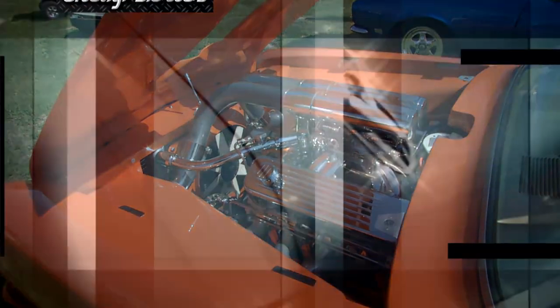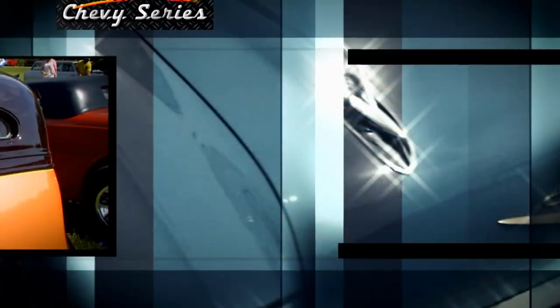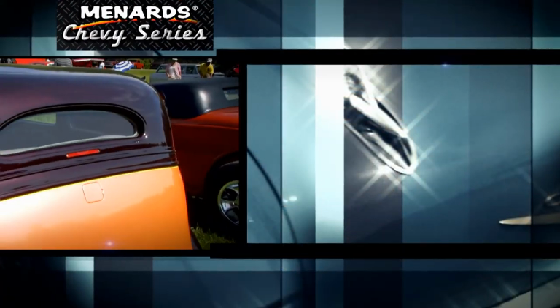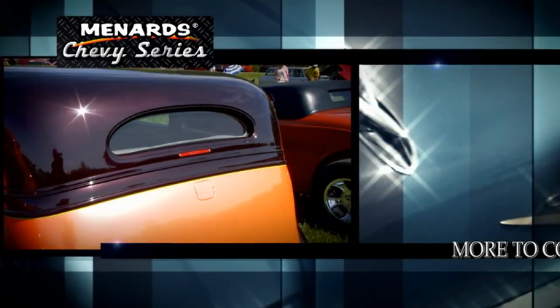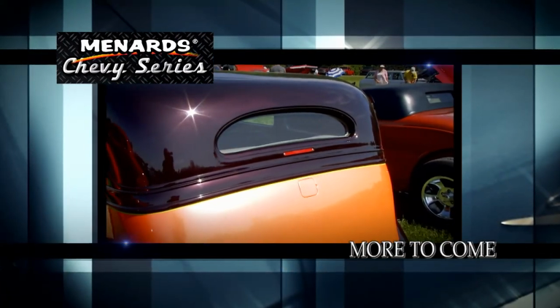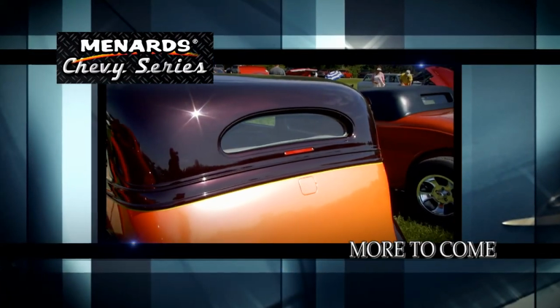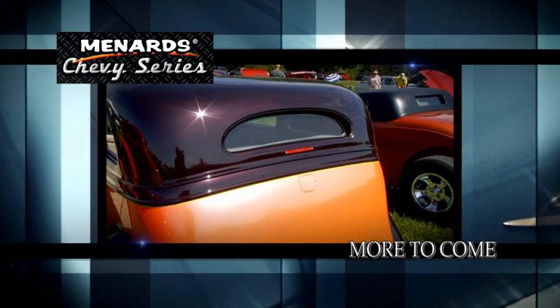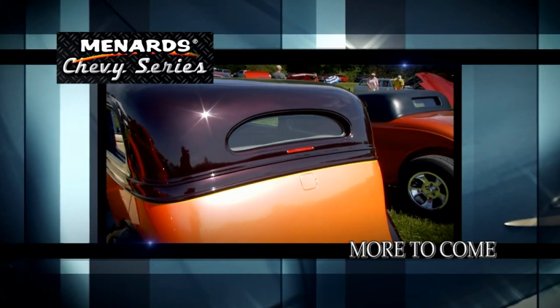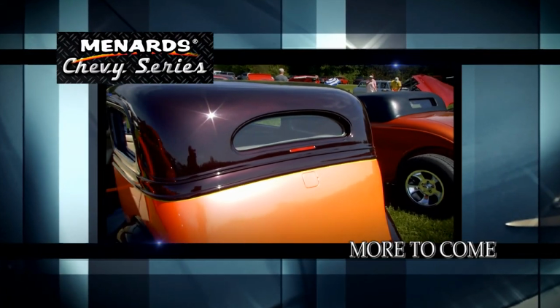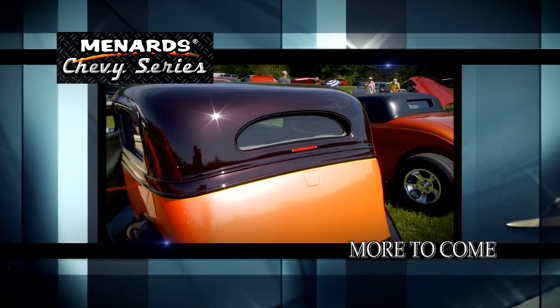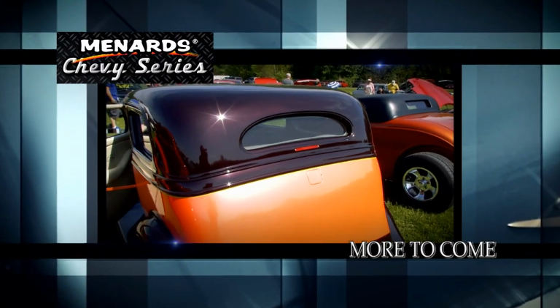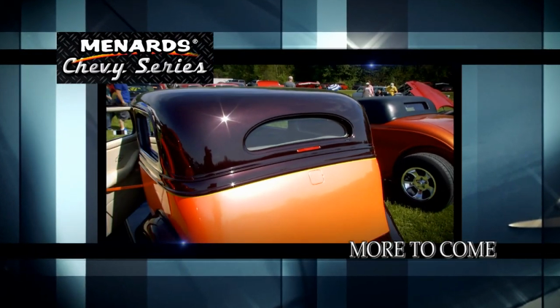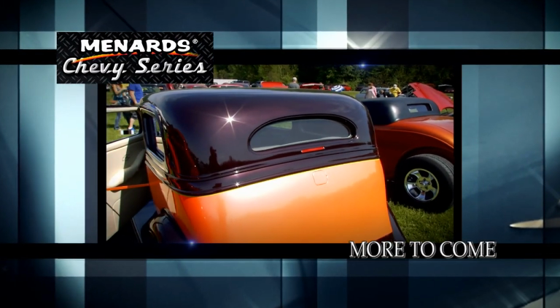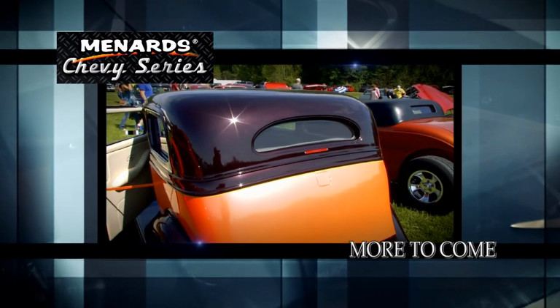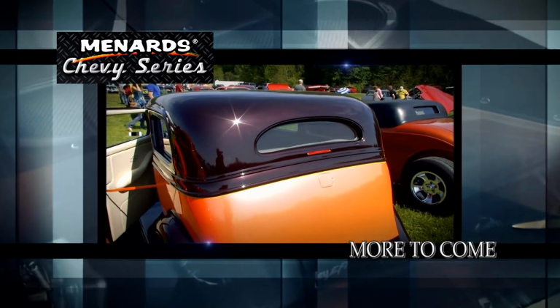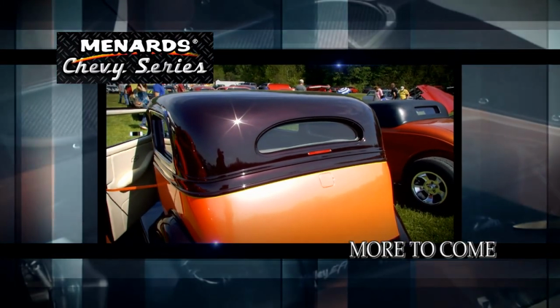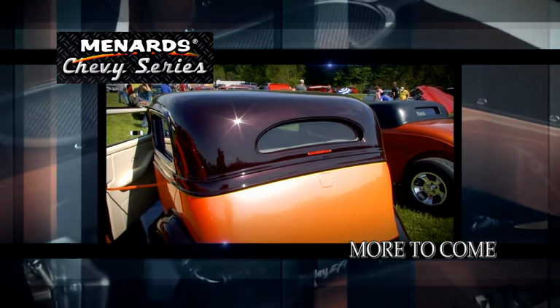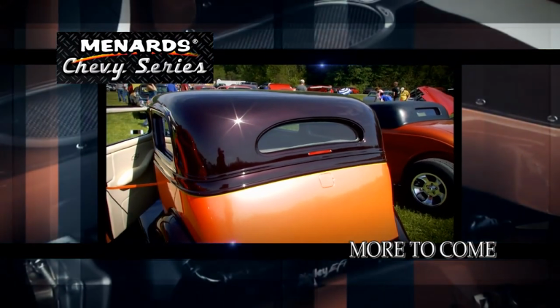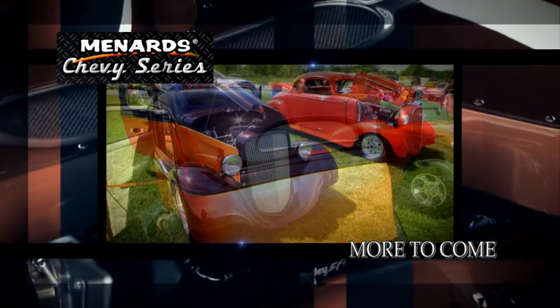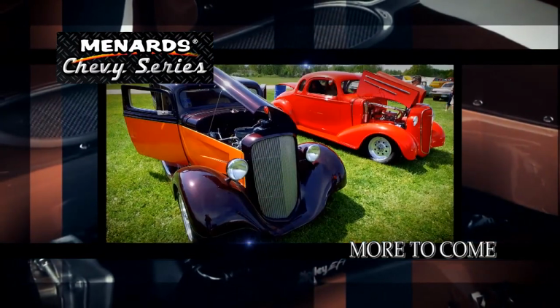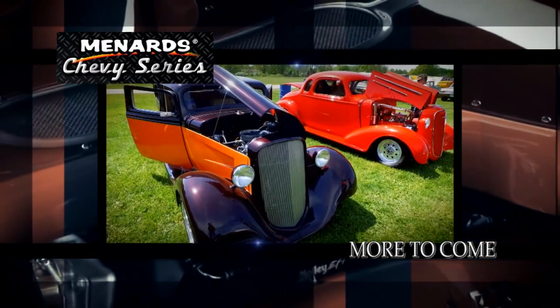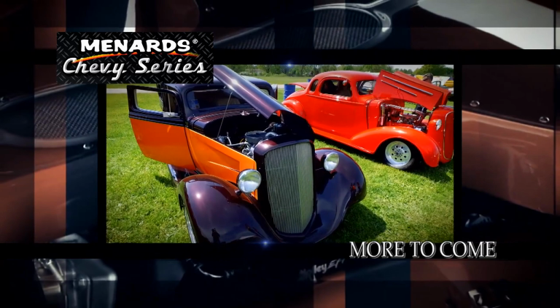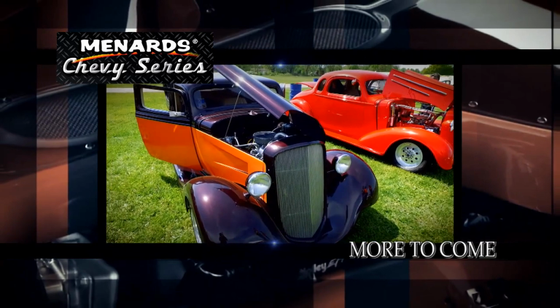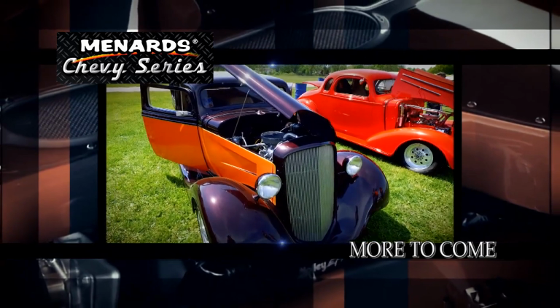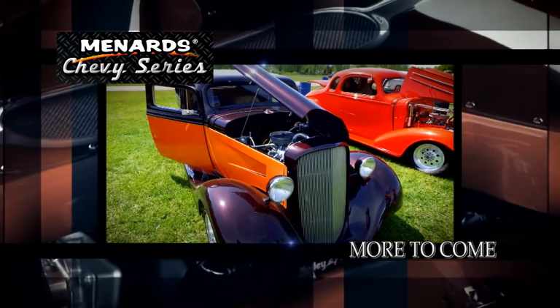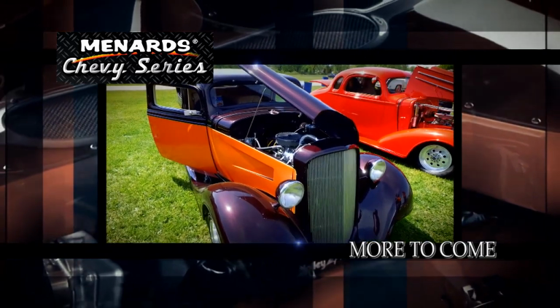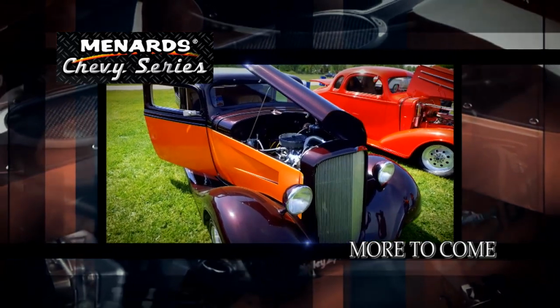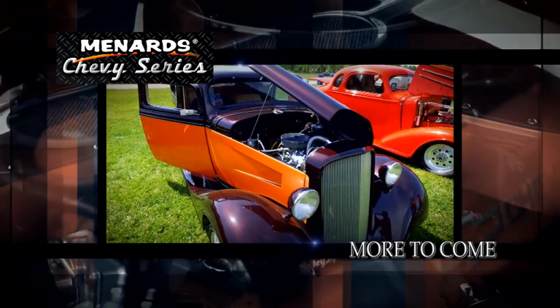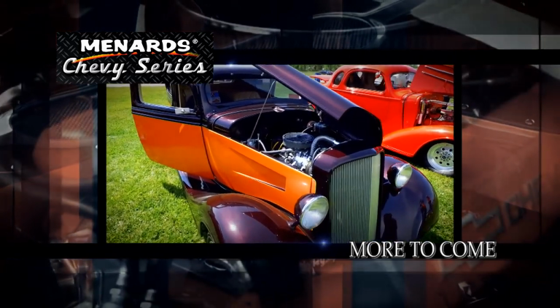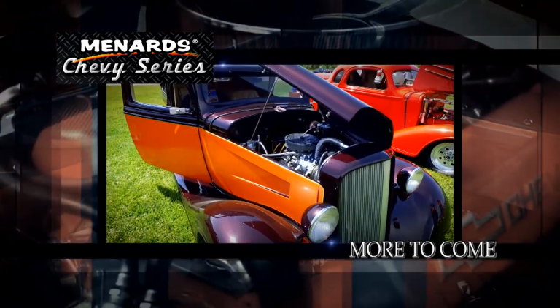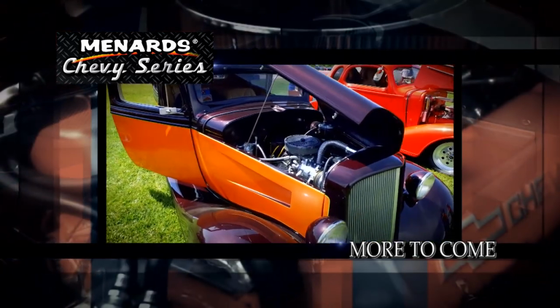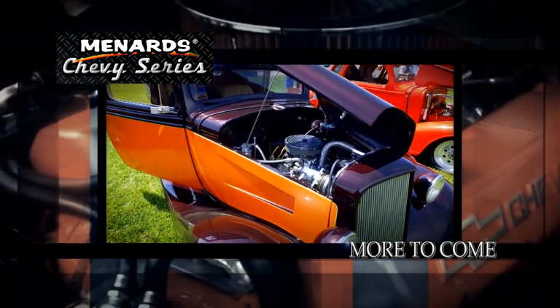When the Menard Chevy show returns, we'll show you a 34 Vickie wrapped in vinyl. Stay with us and check it out.